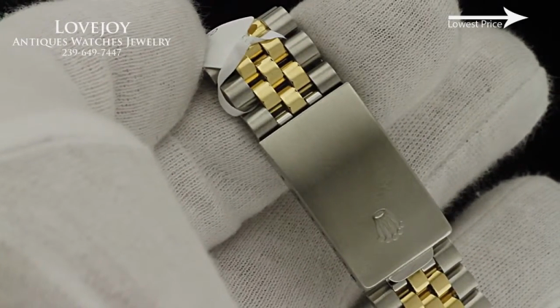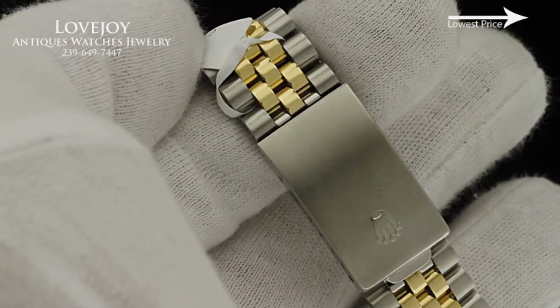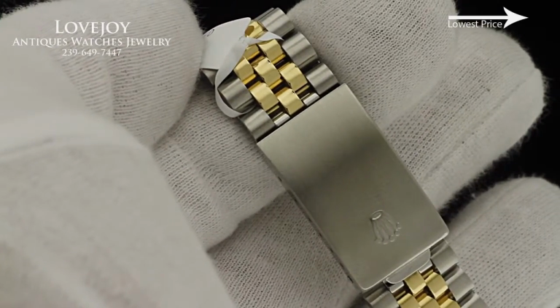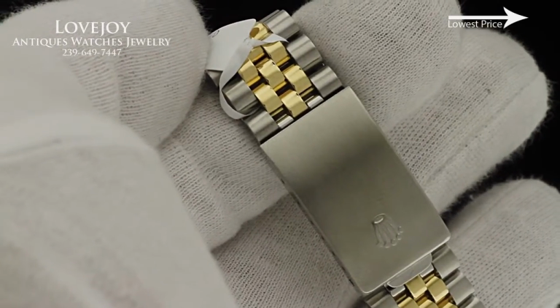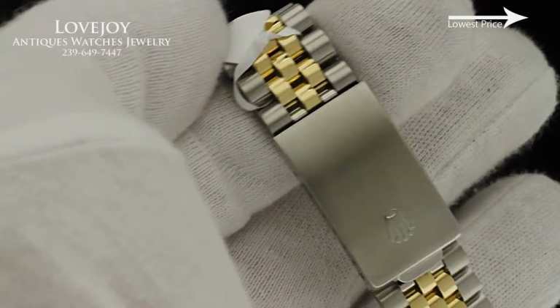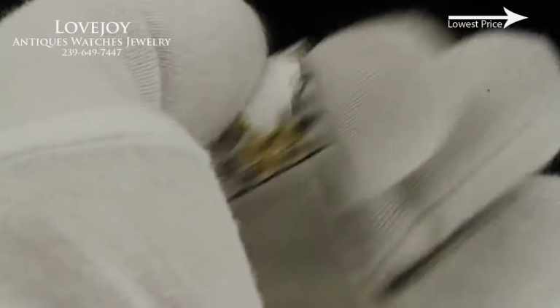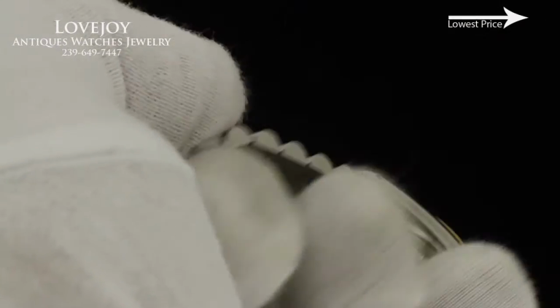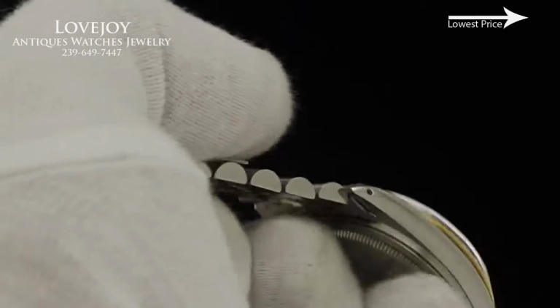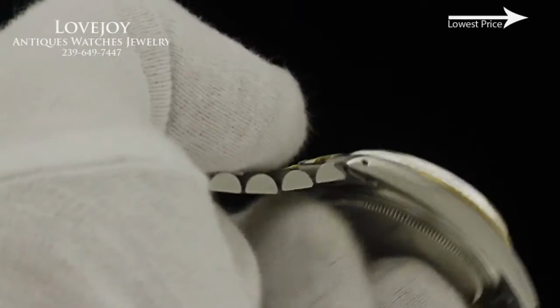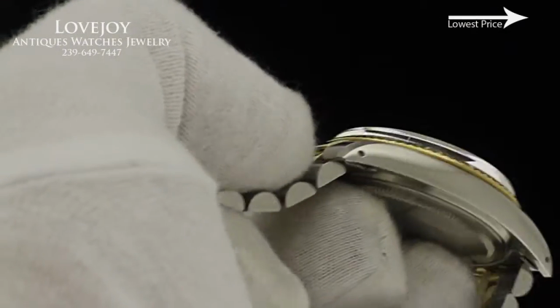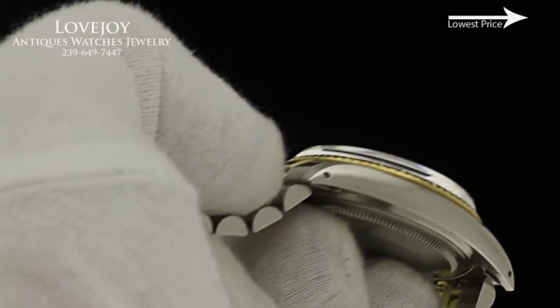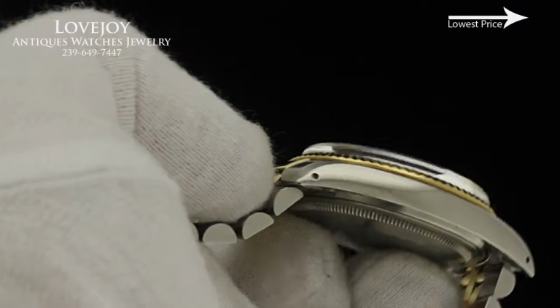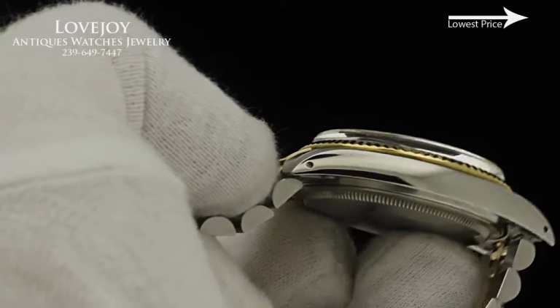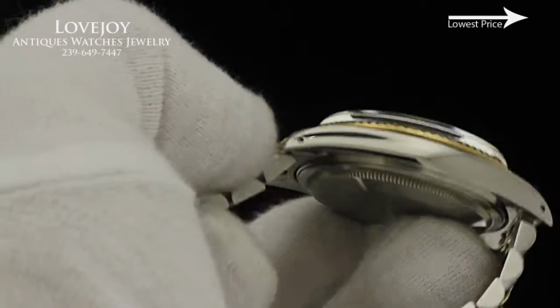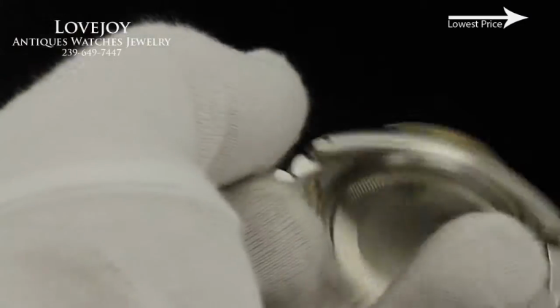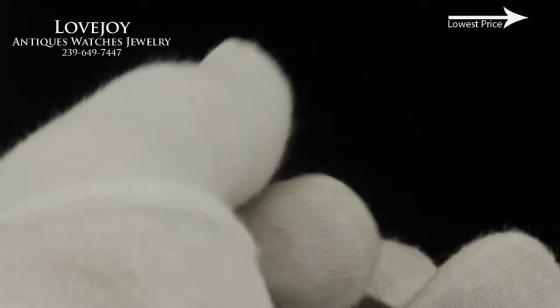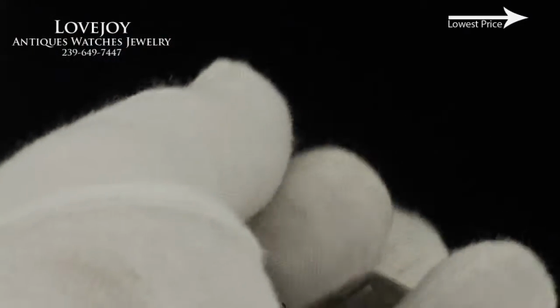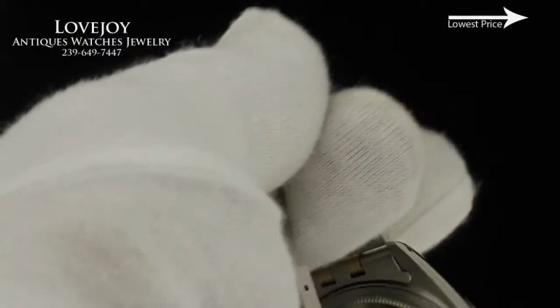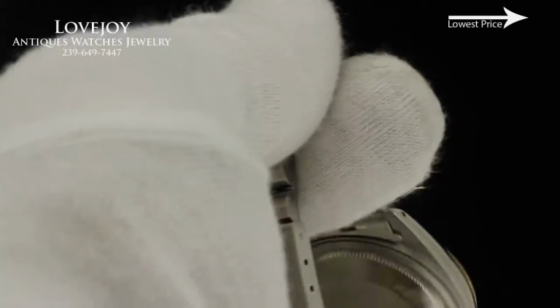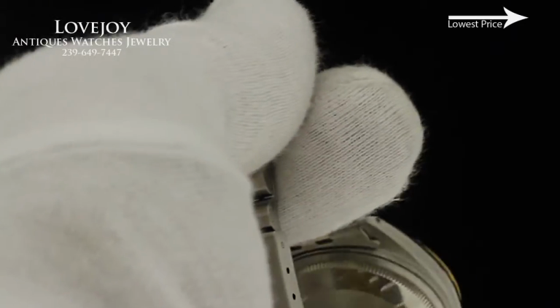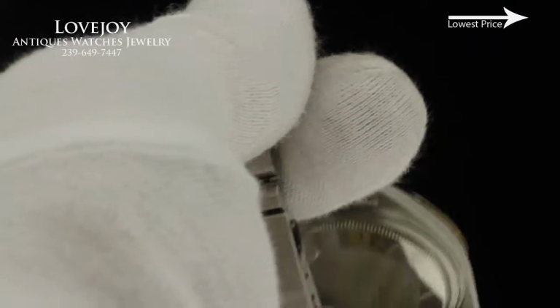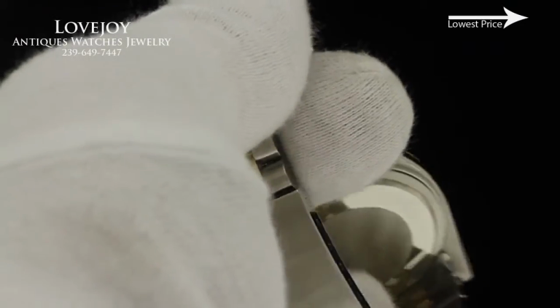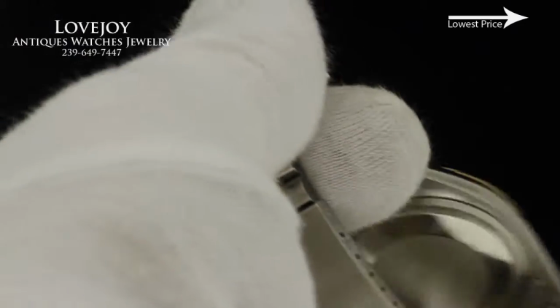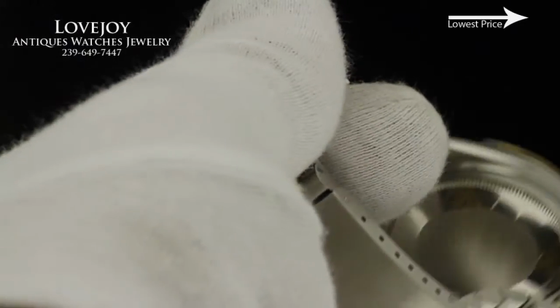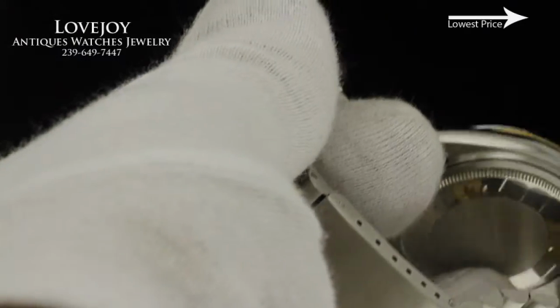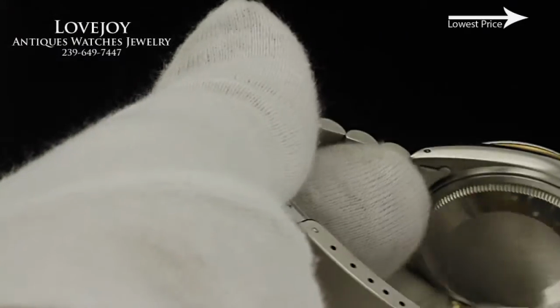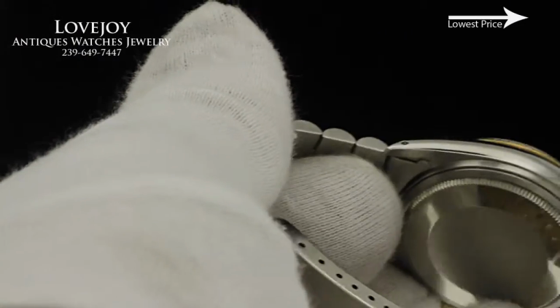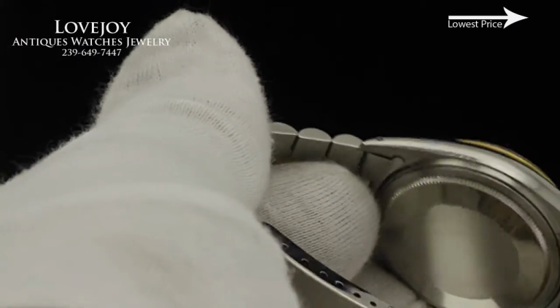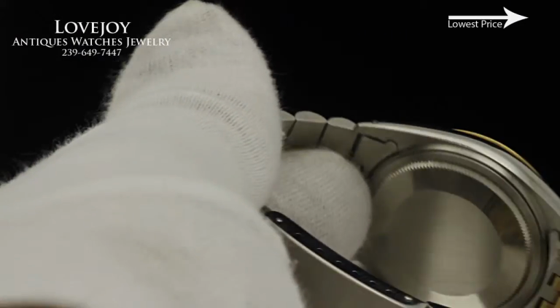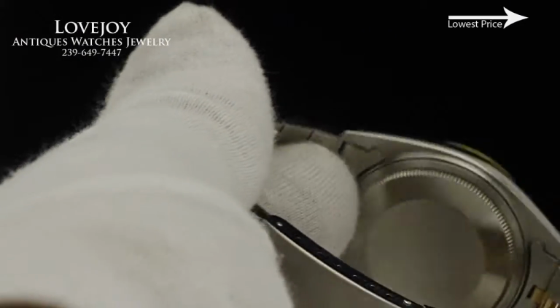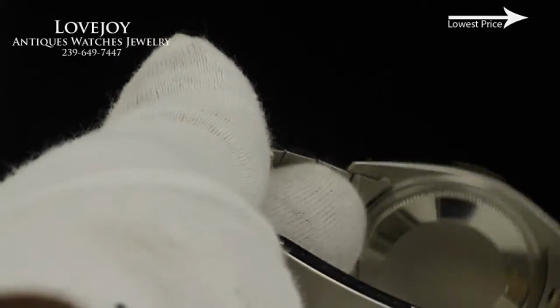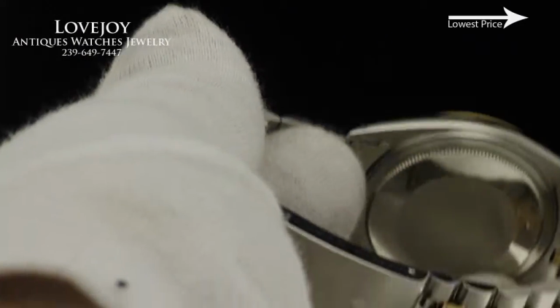If you have any questions, feel free to give us a call at 239-649-7447. For the very lowest price on this watch, if you're watching the video on YouTube, click the link in the top right-hand corner to the website, lovejoynaples.com.